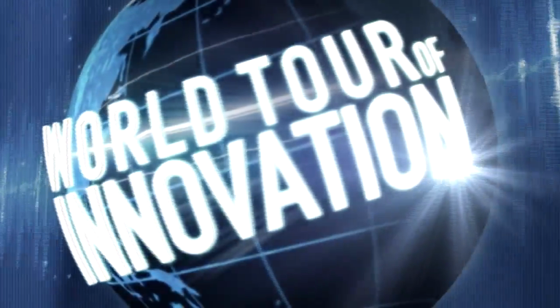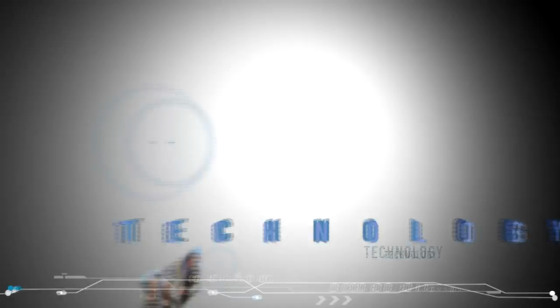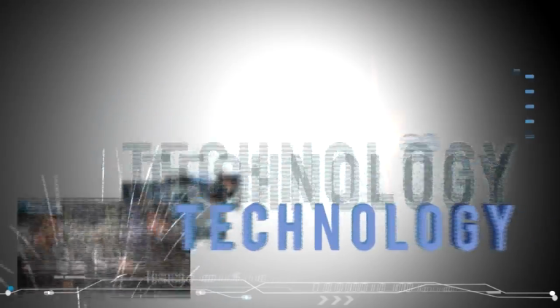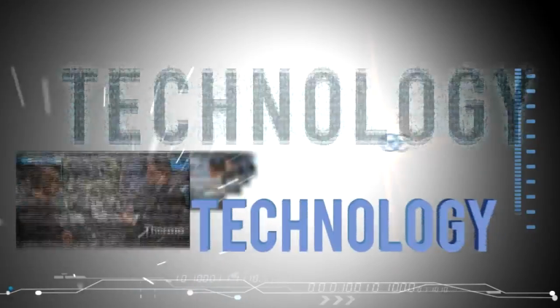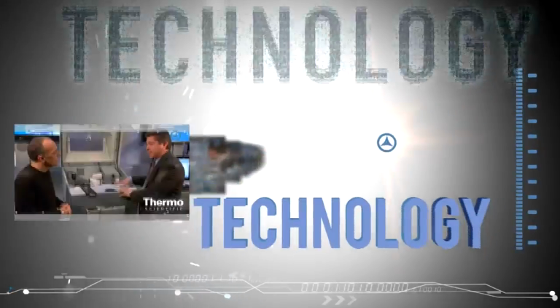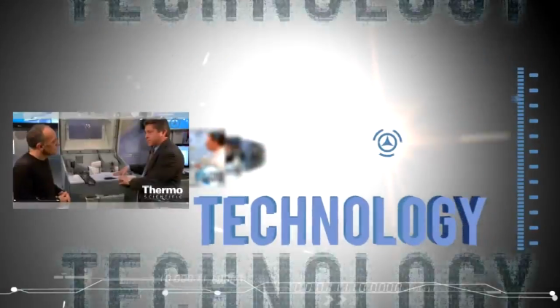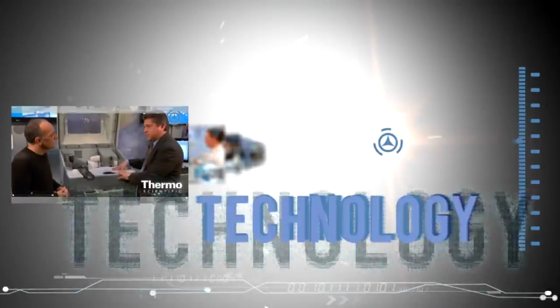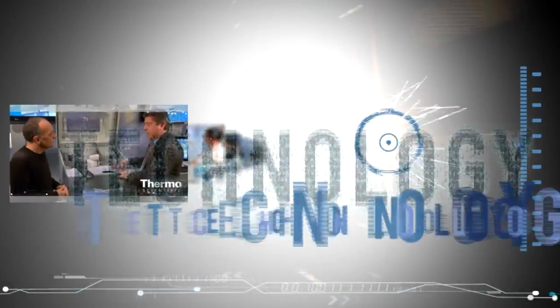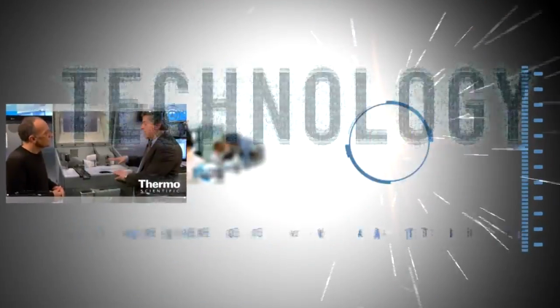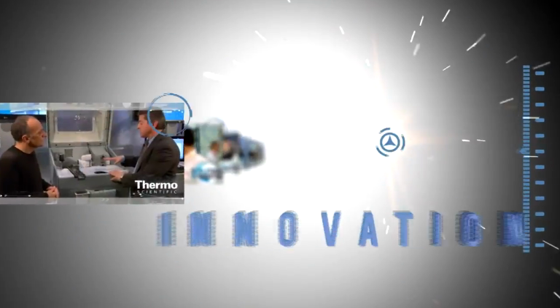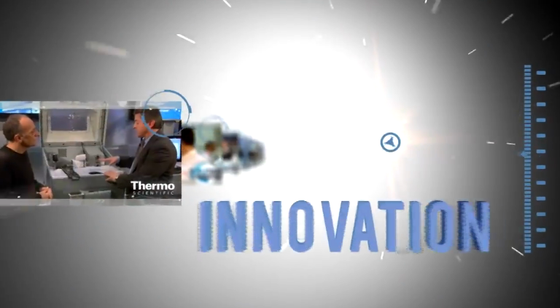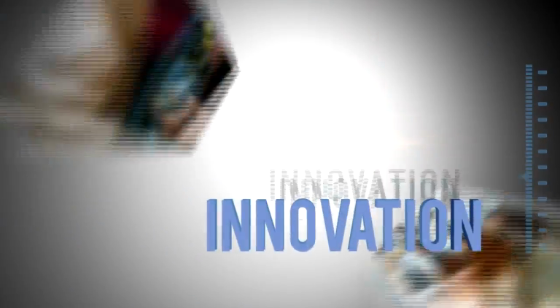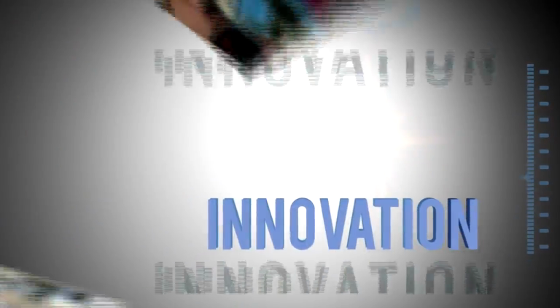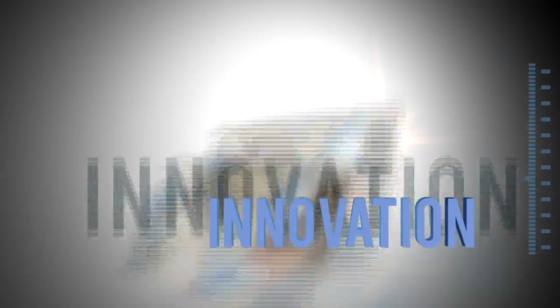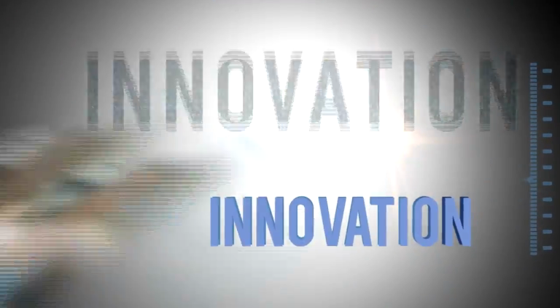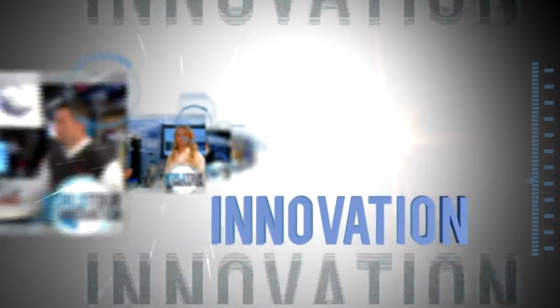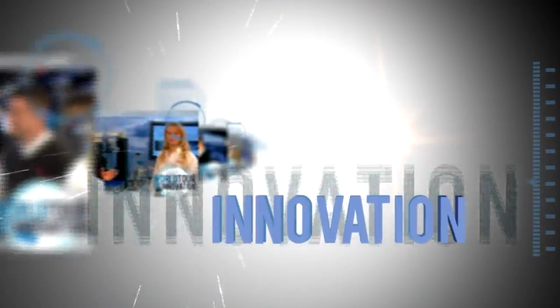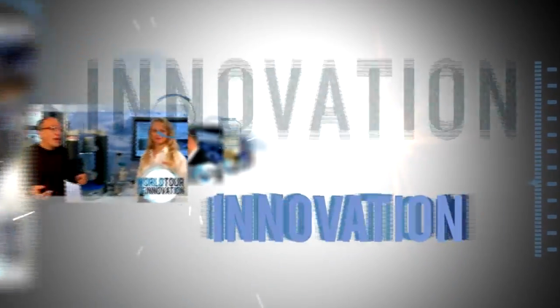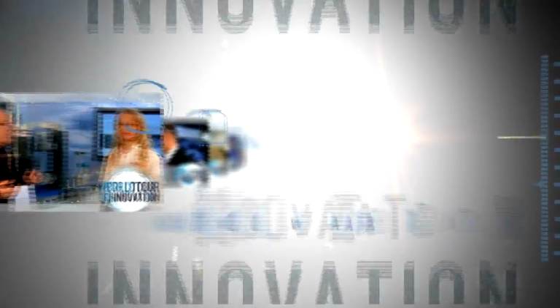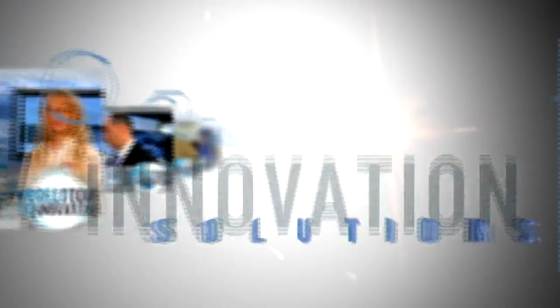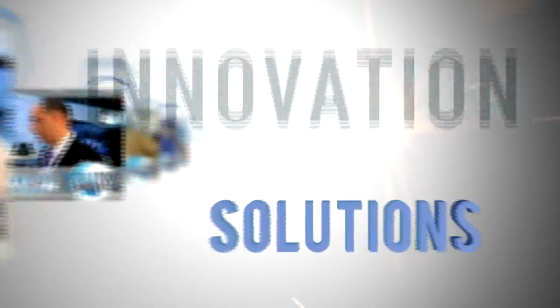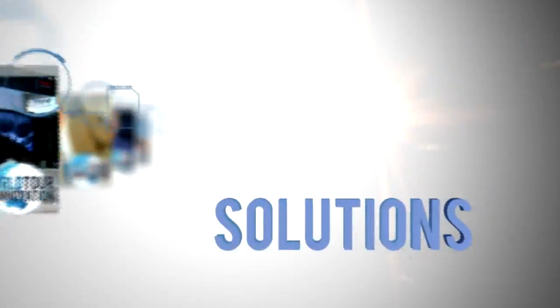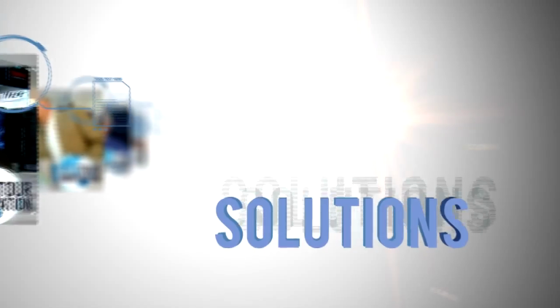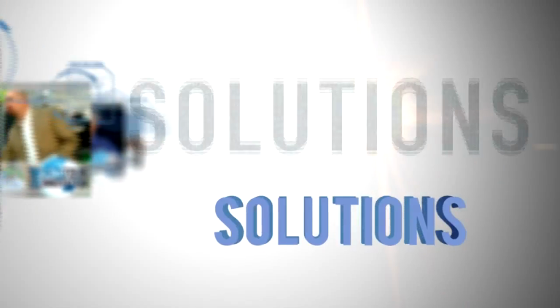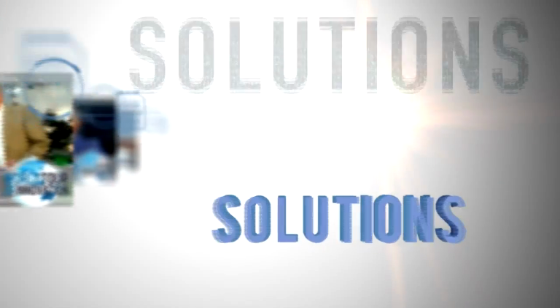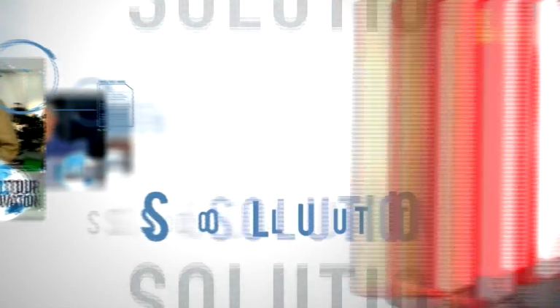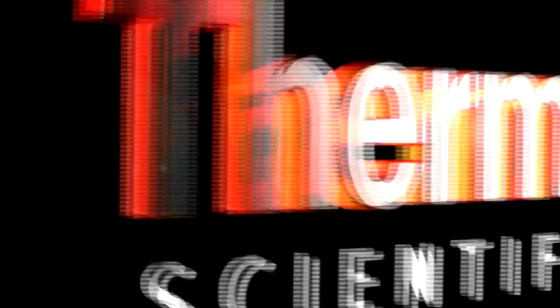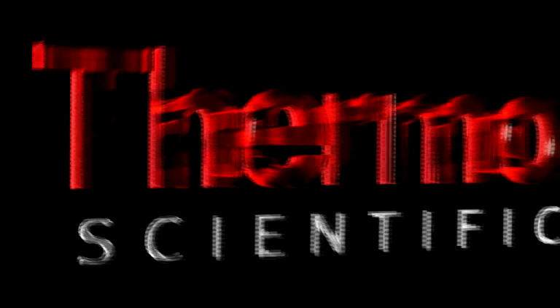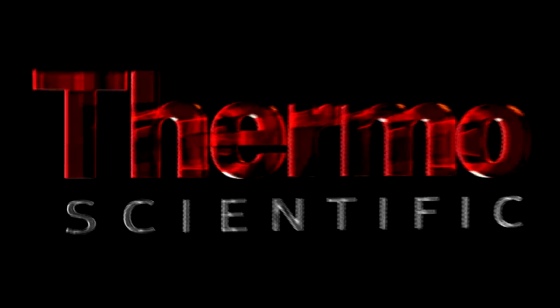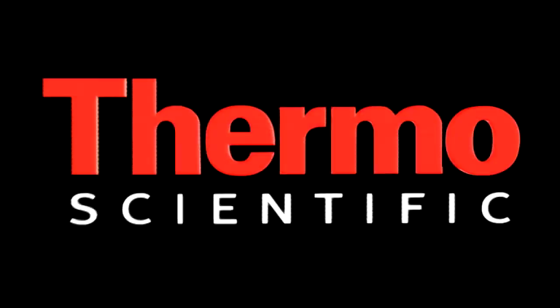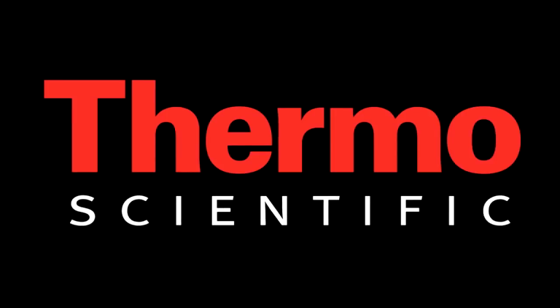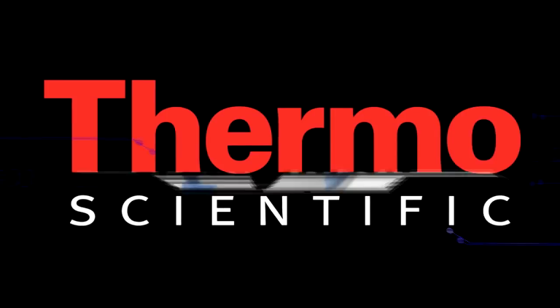Learn more about our environmental monitoring technologies. Visit thermoscientific.com/AQI.